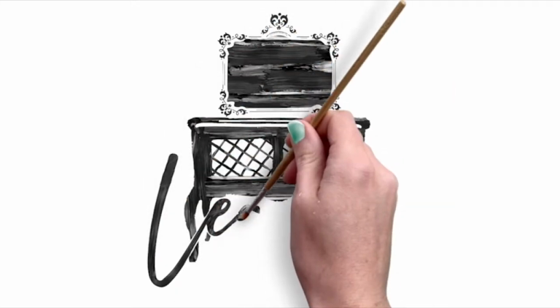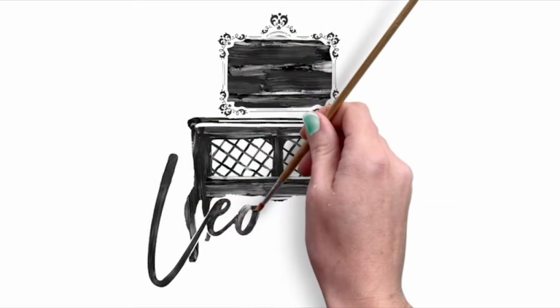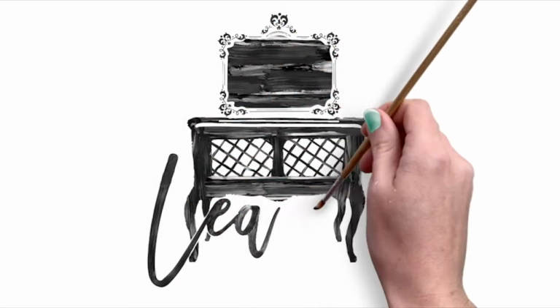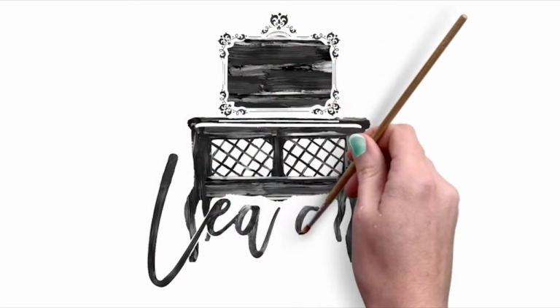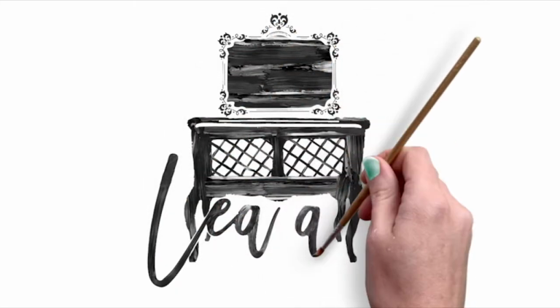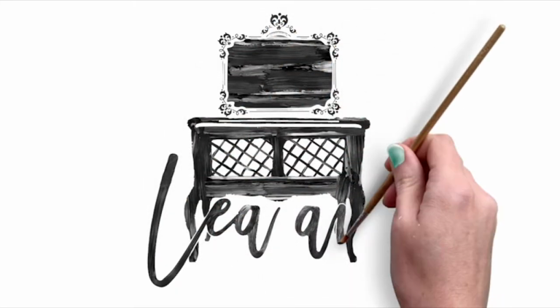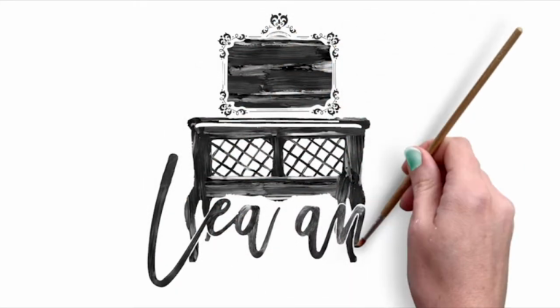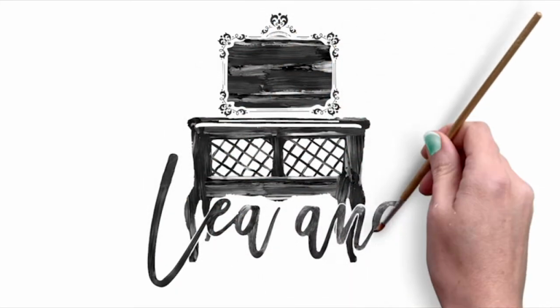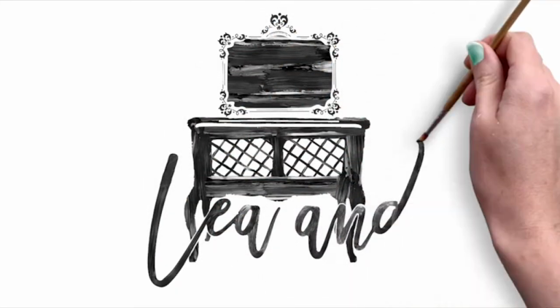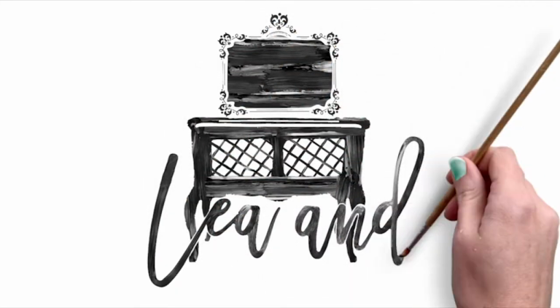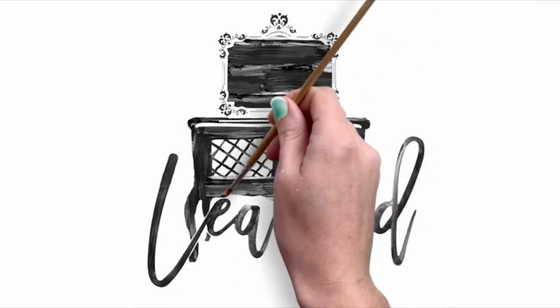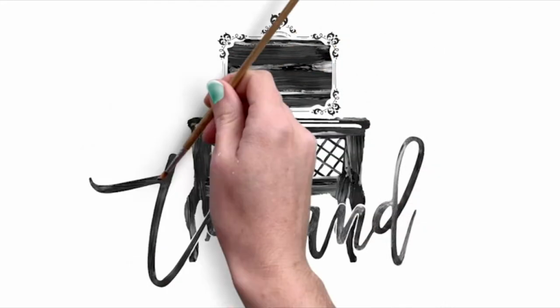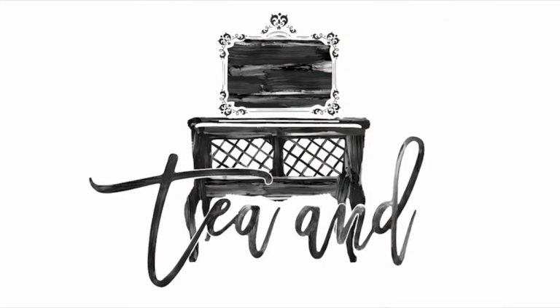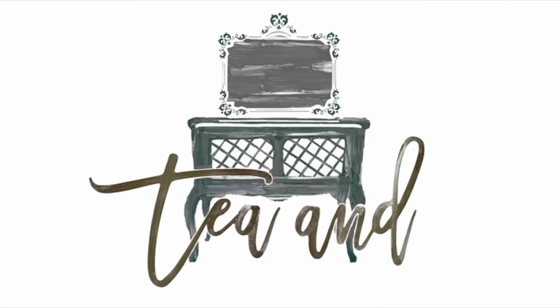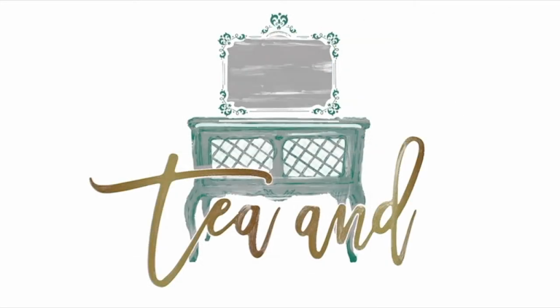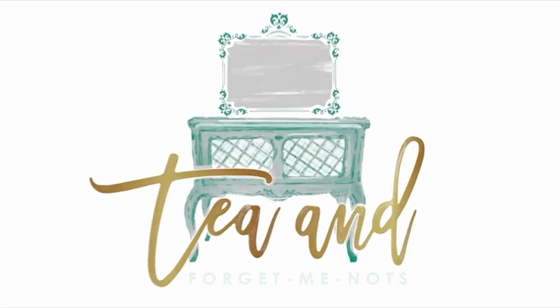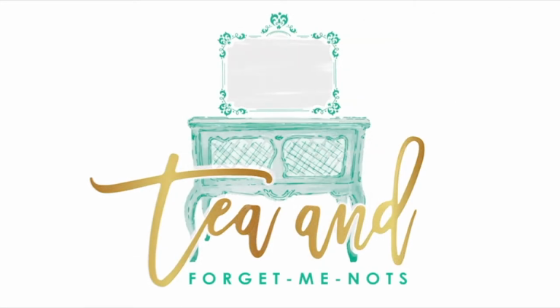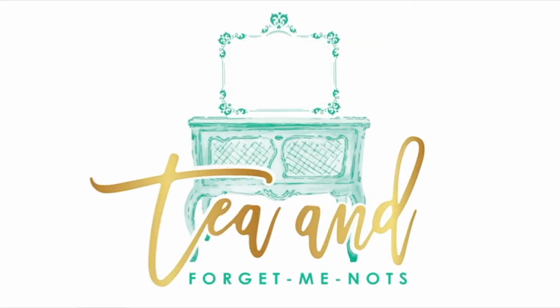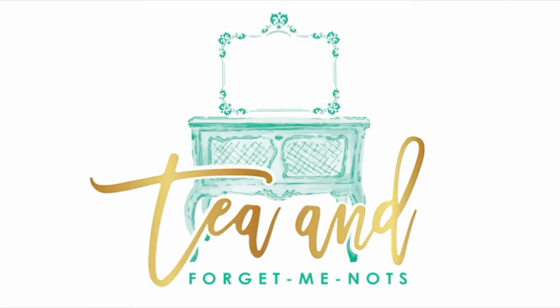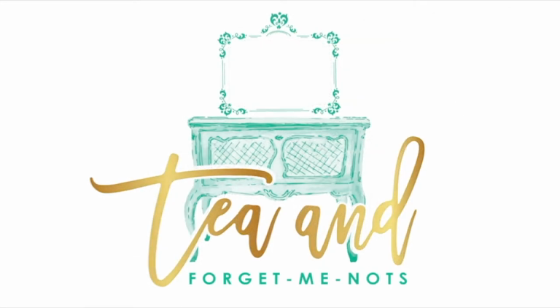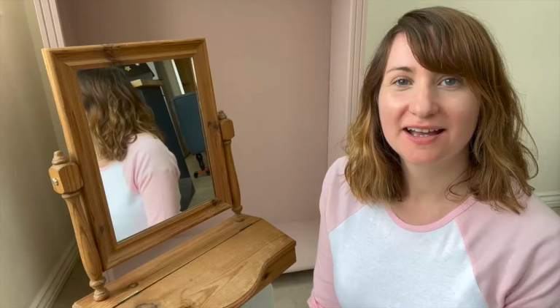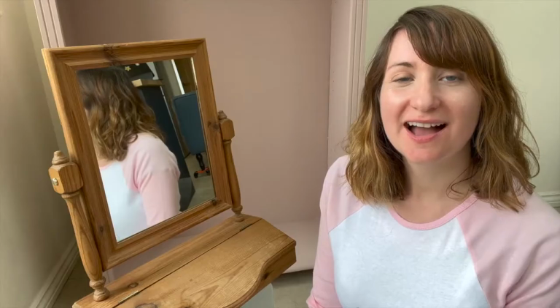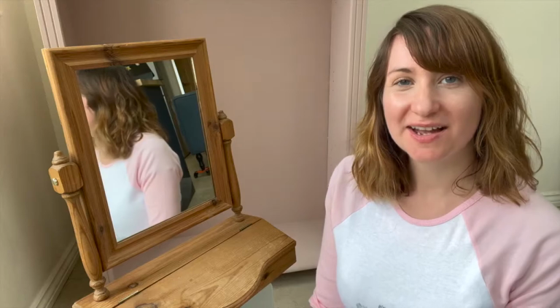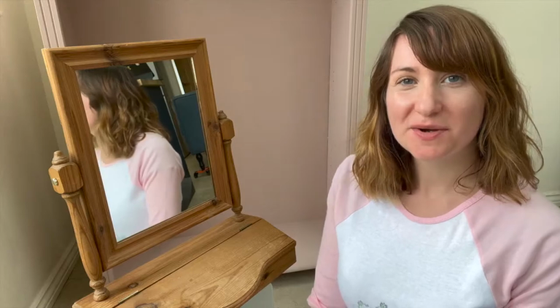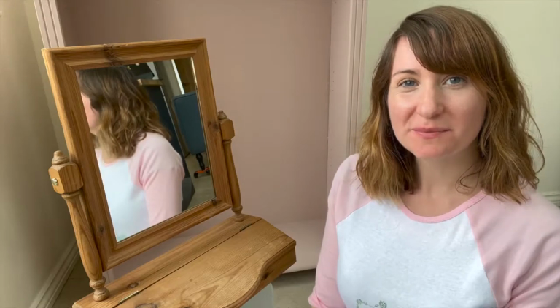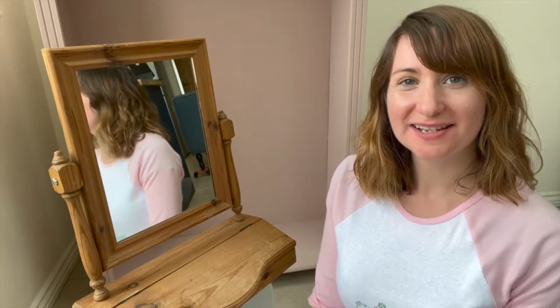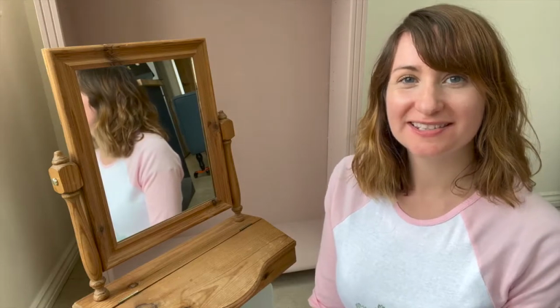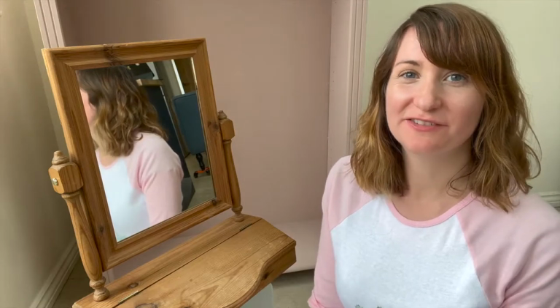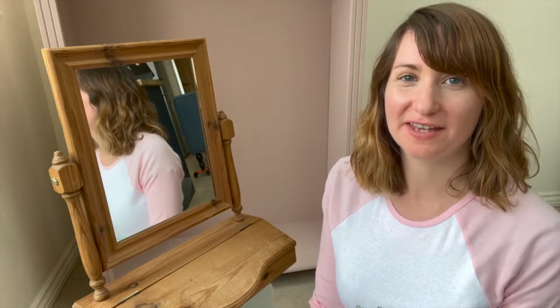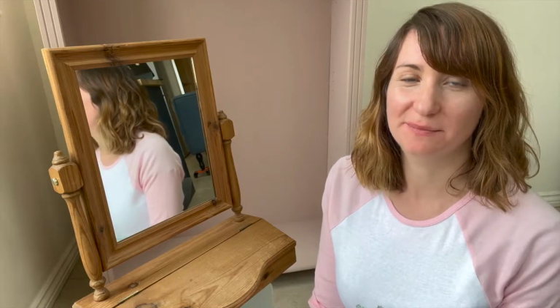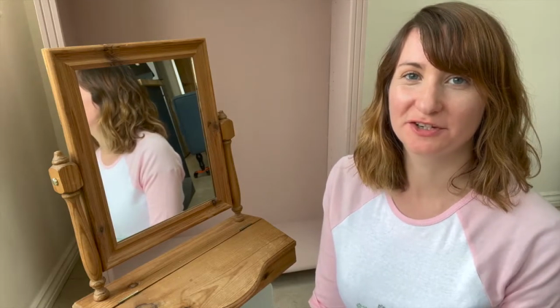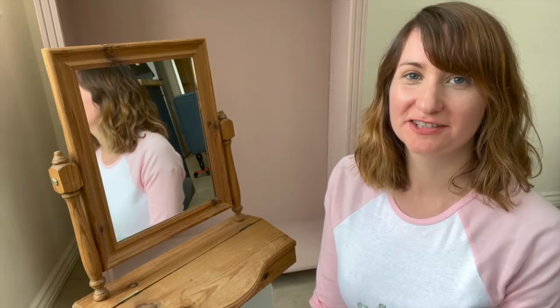Hi, it's Rachel from Tea and Forget-Me-Notes. Welcome back to Tea and Forget-Me-Notes.